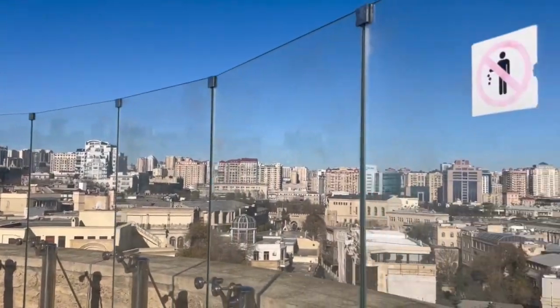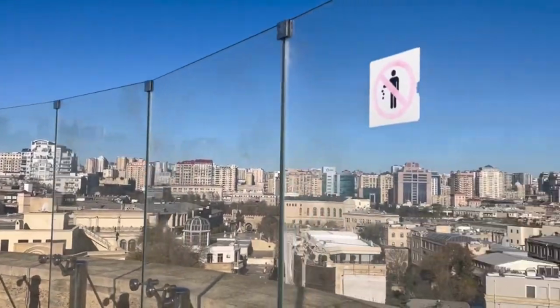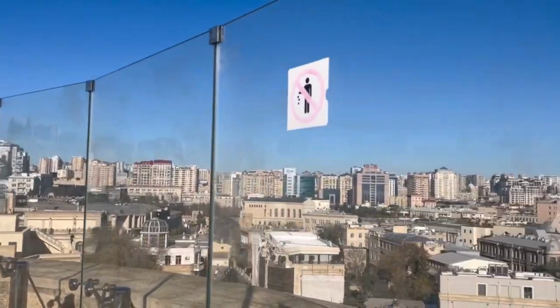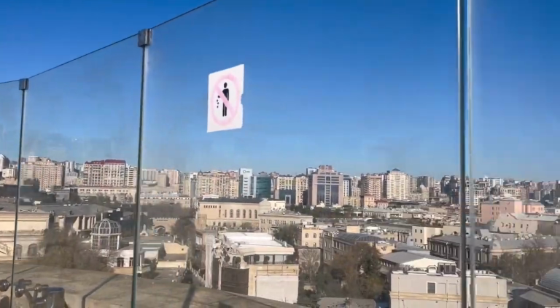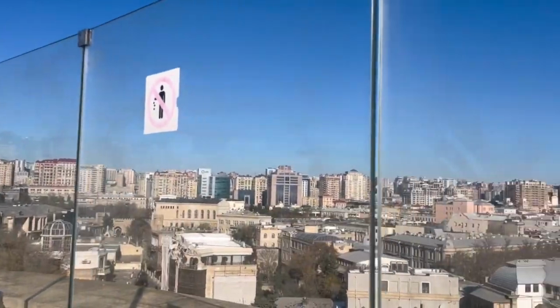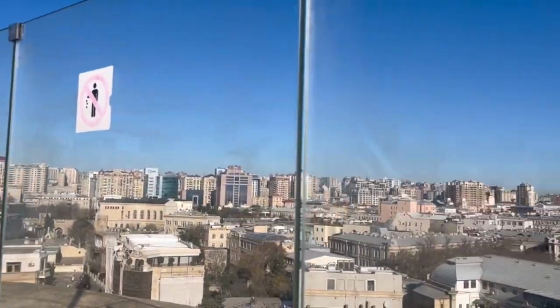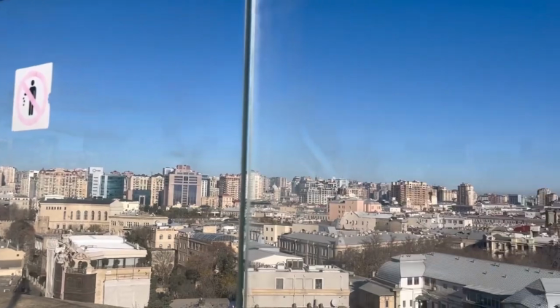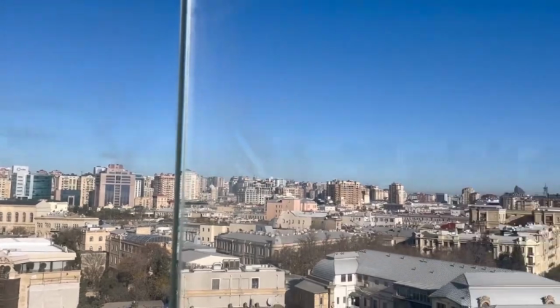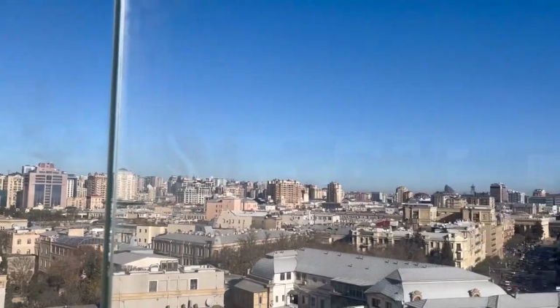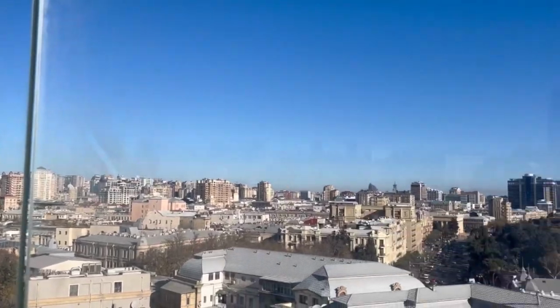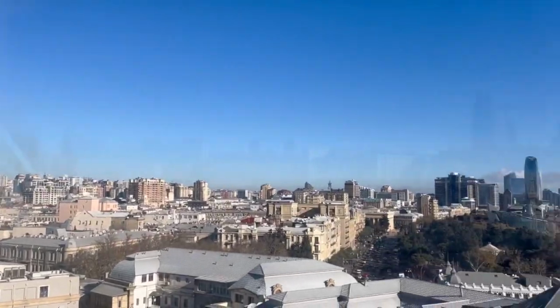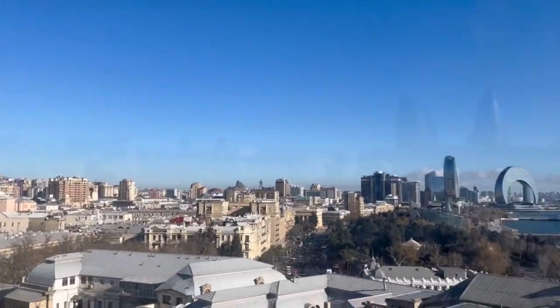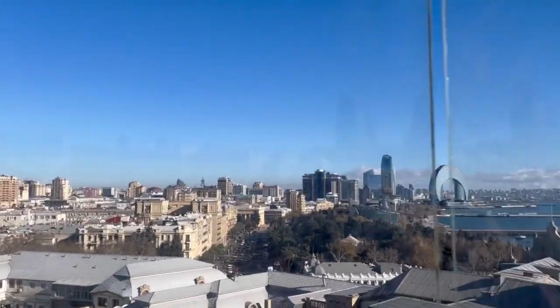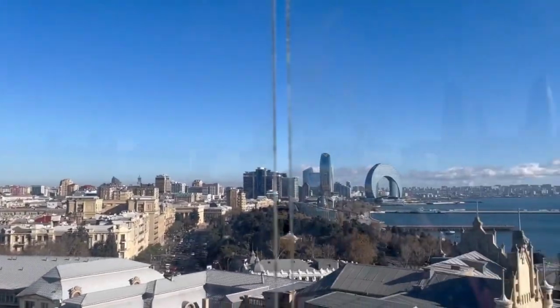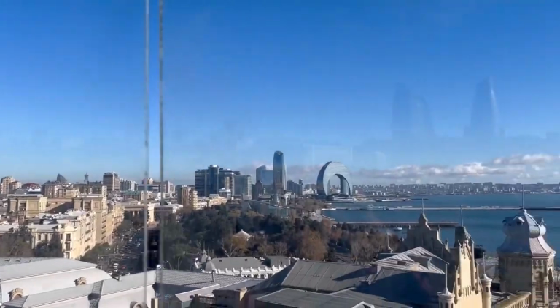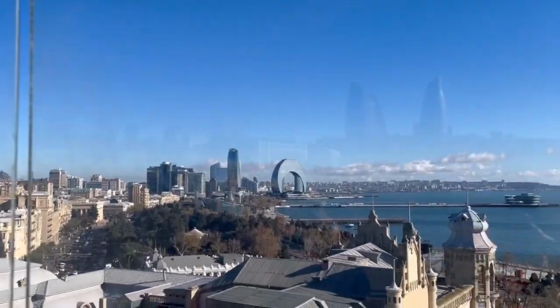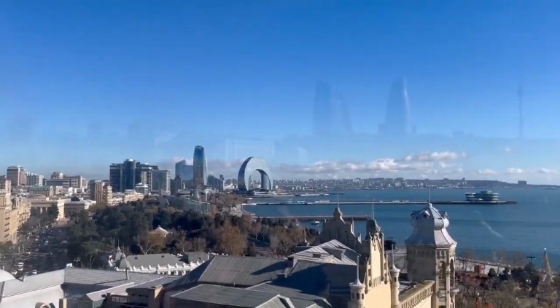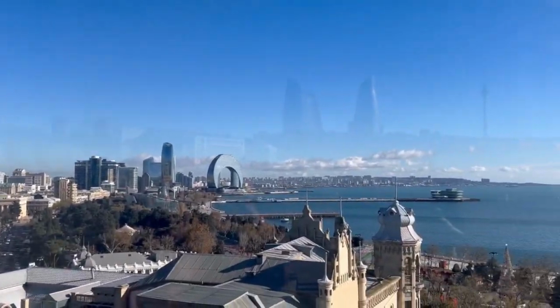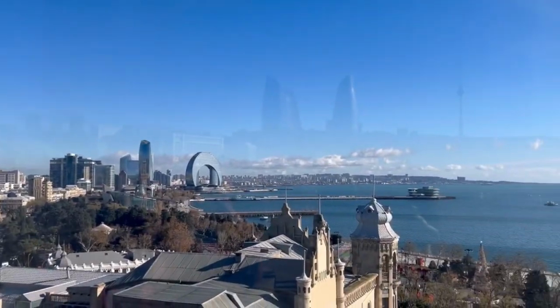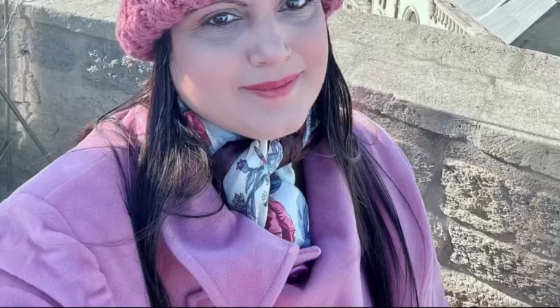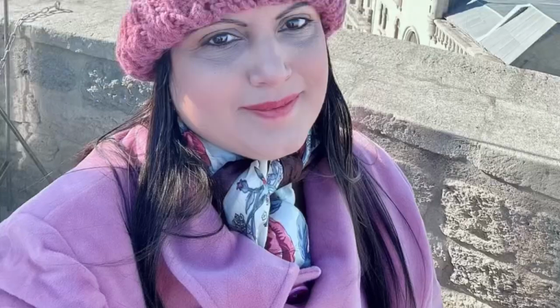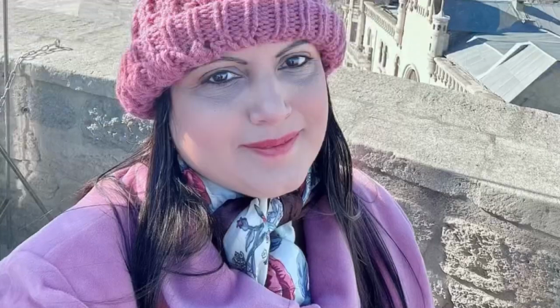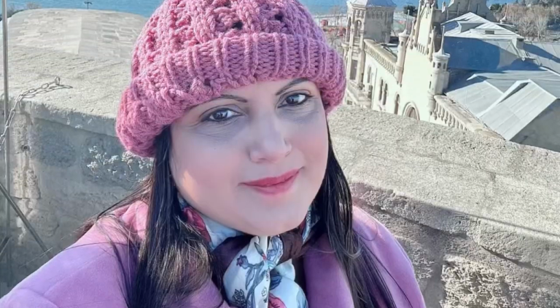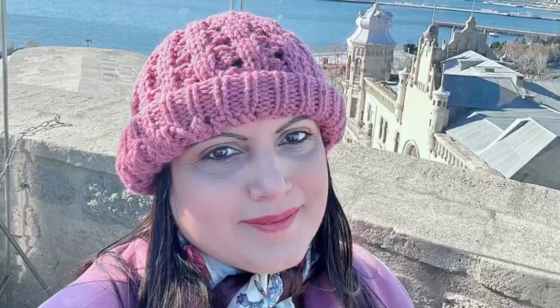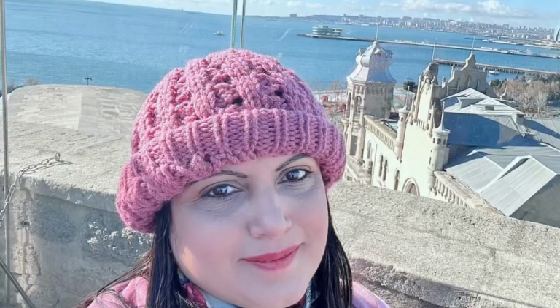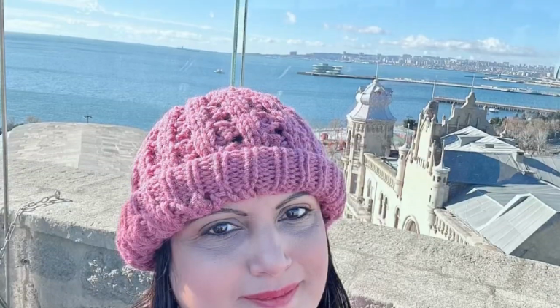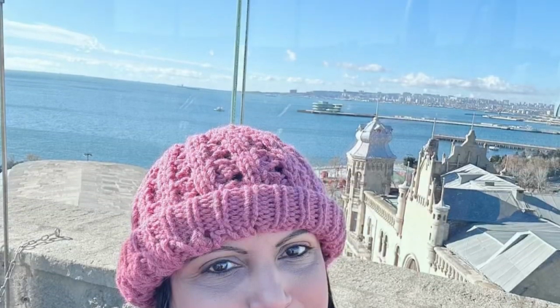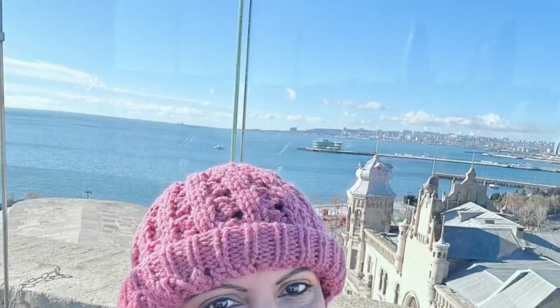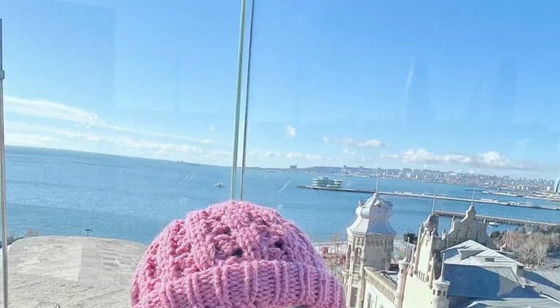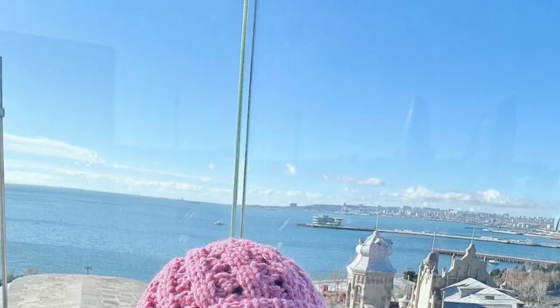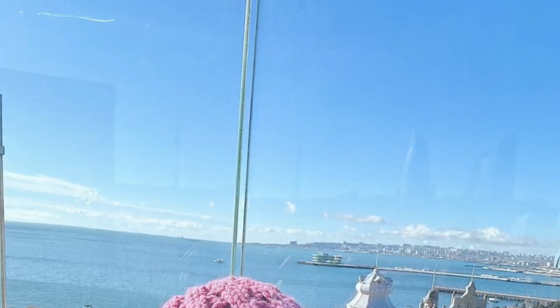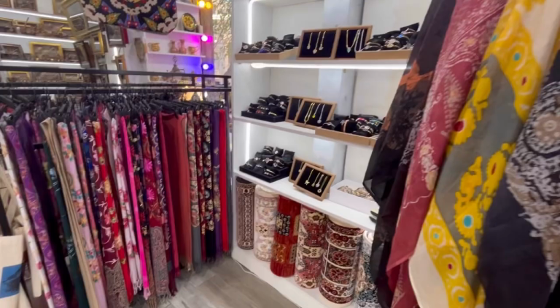Now let me show you the breathtaking views of the Caspian Sea from the top.